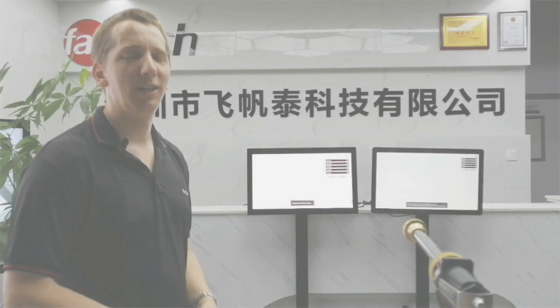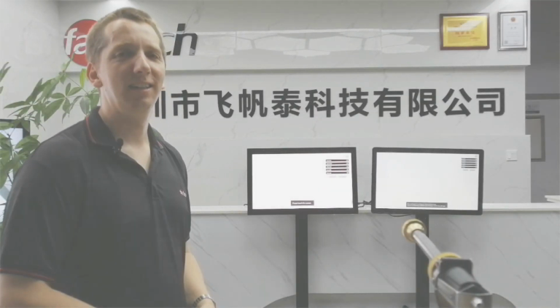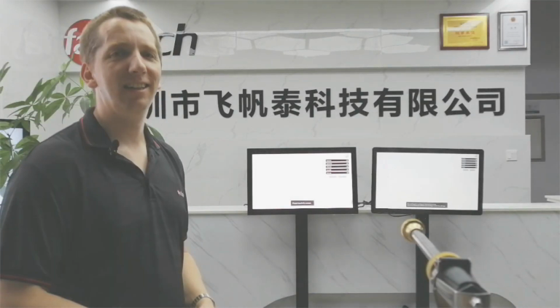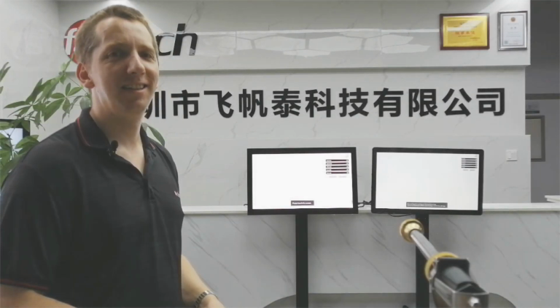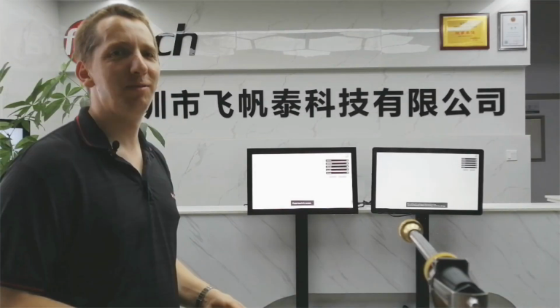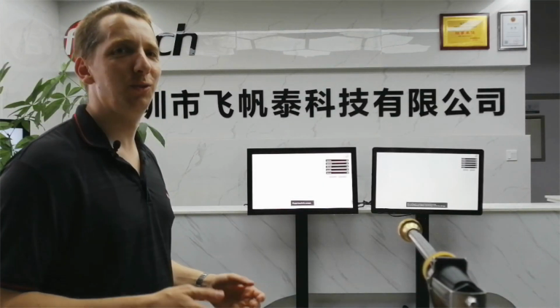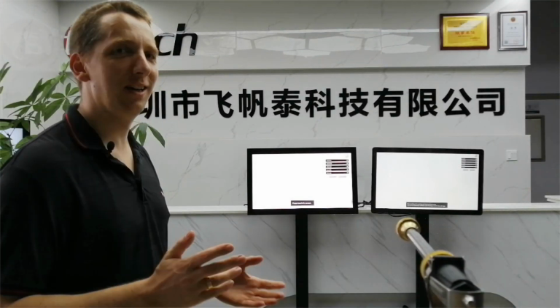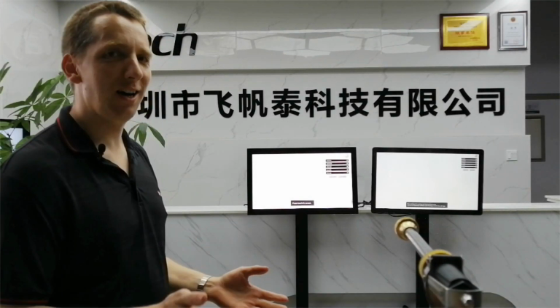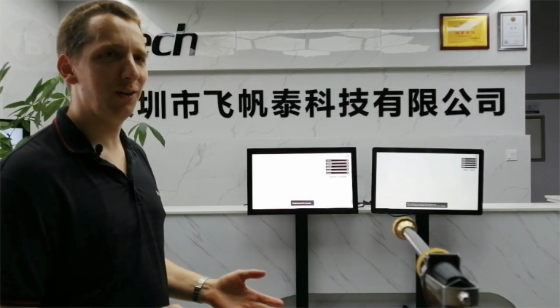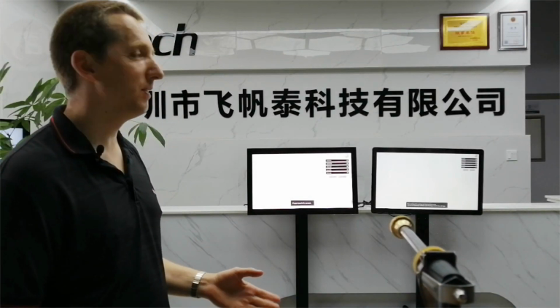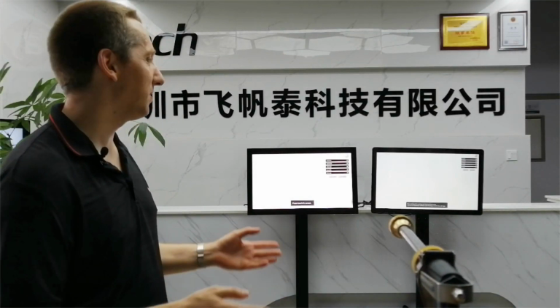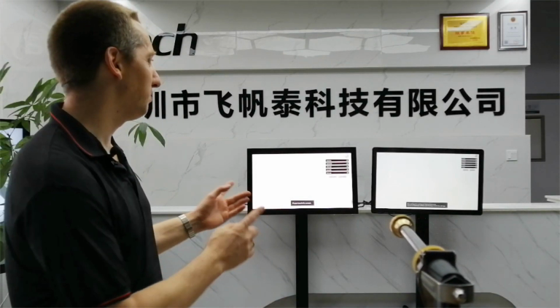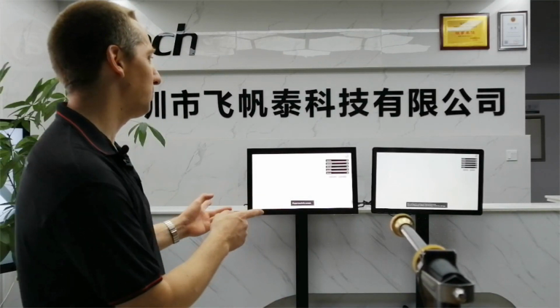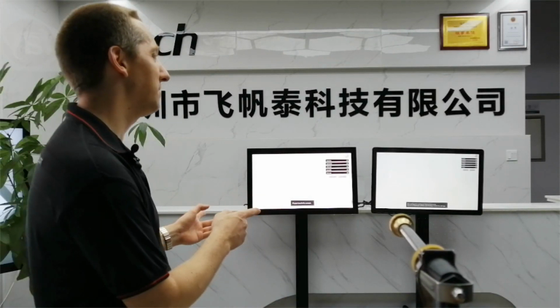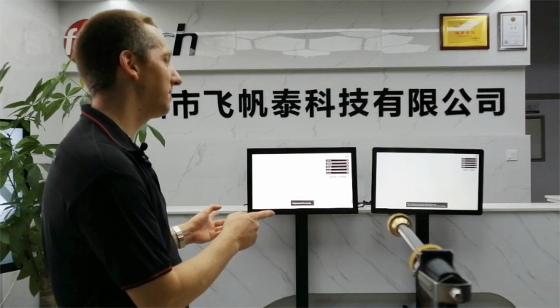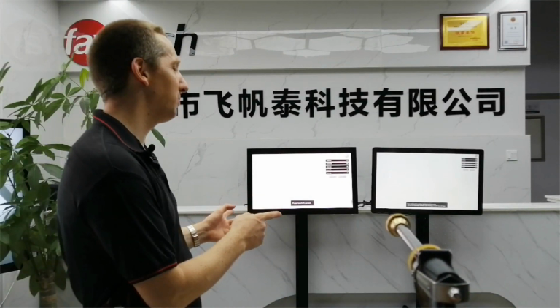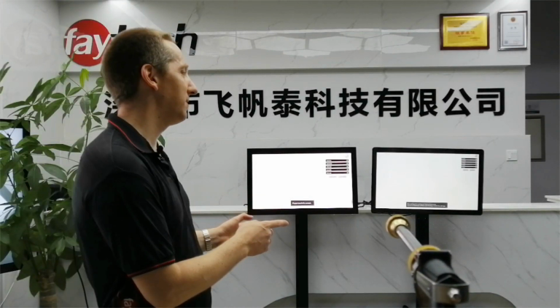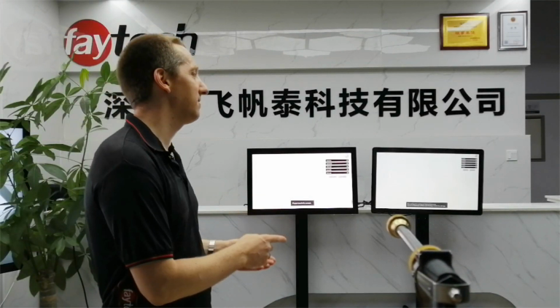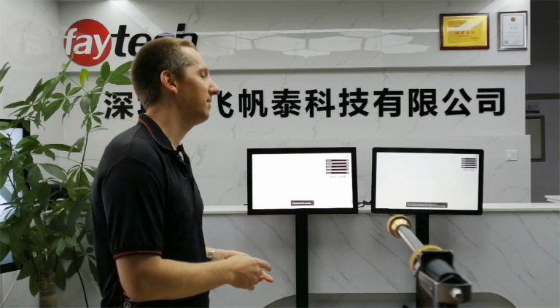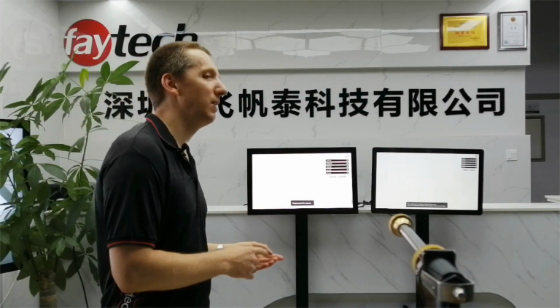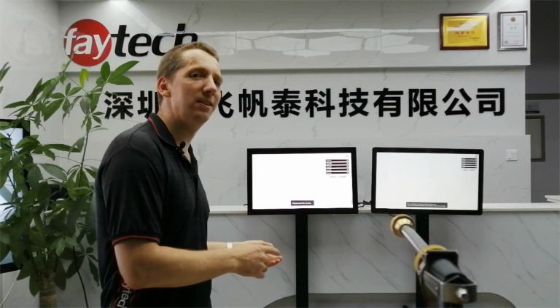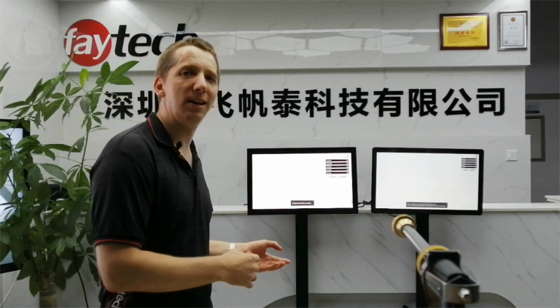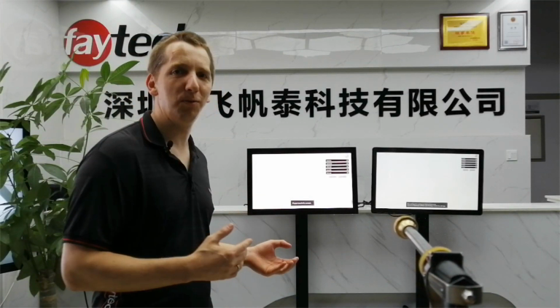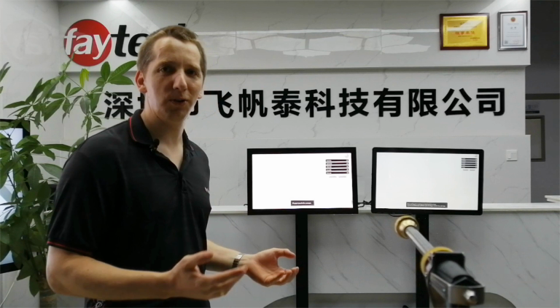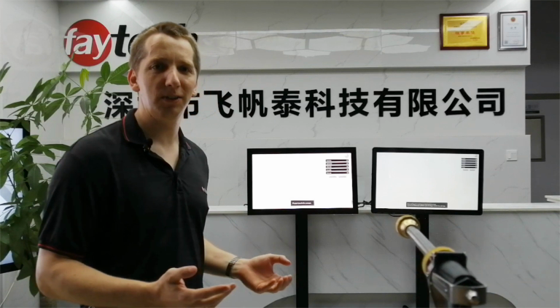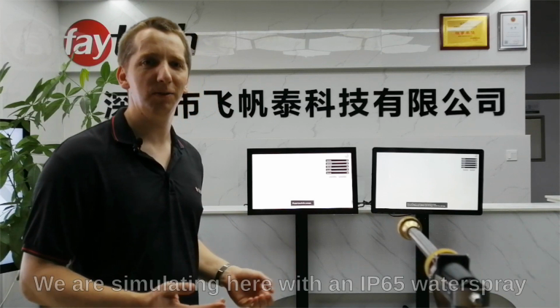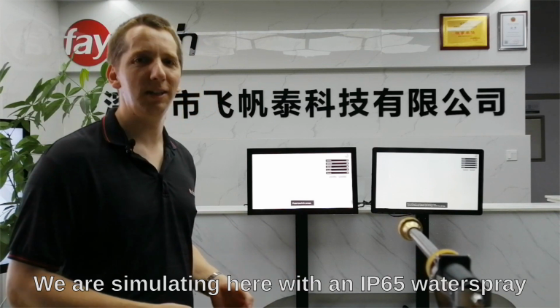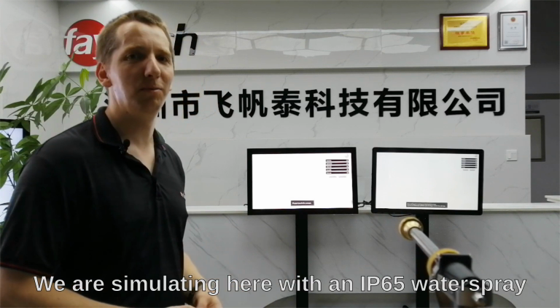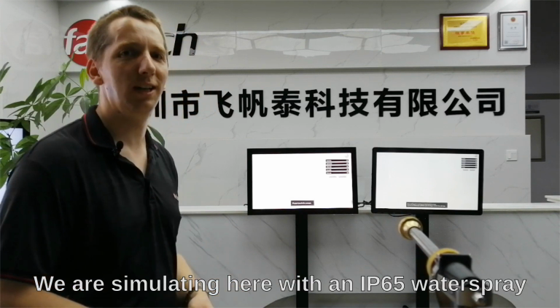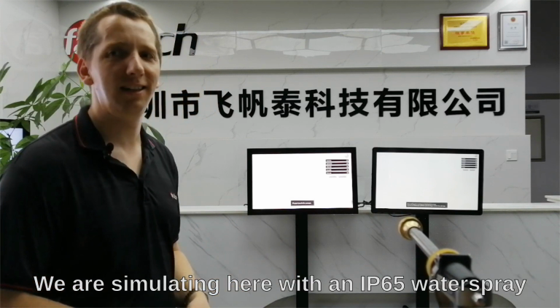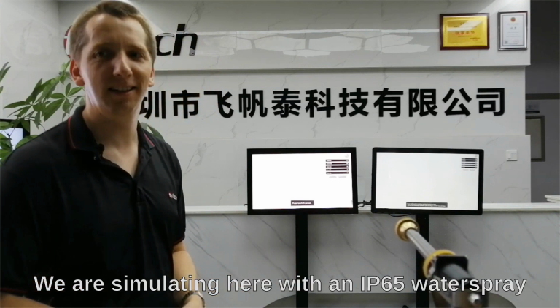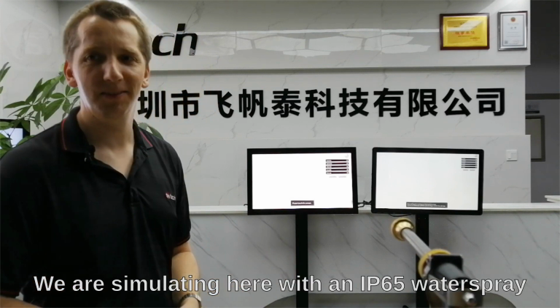Let's have a look at how the system runs when it's under water. We simulate here a water stream.